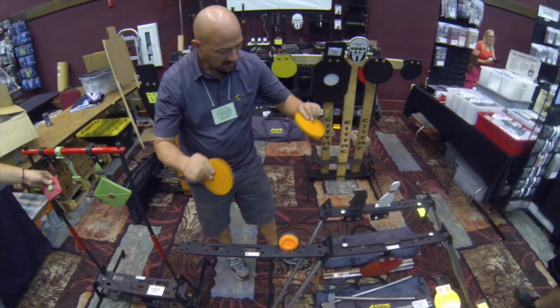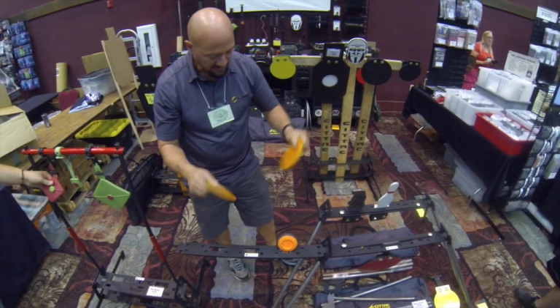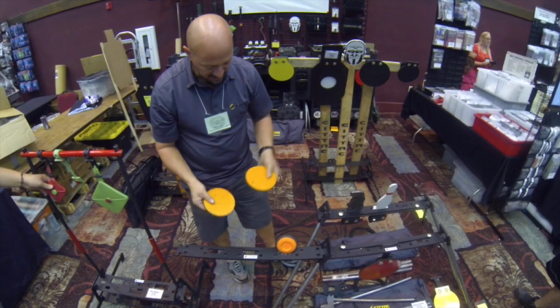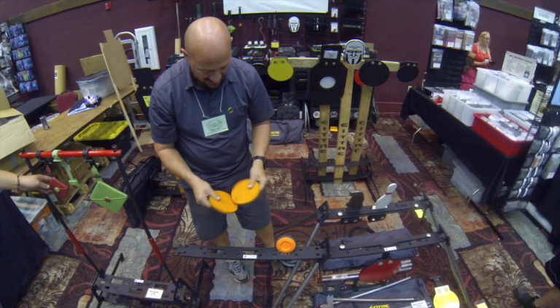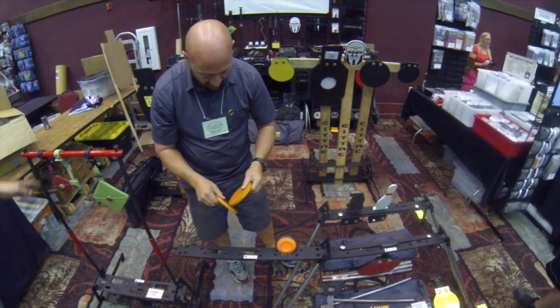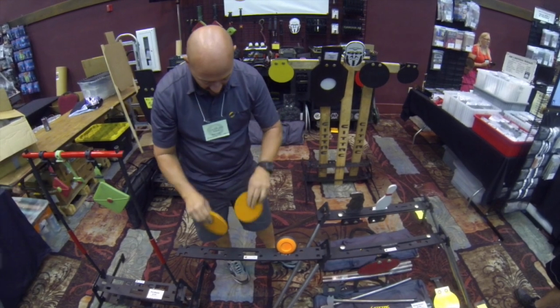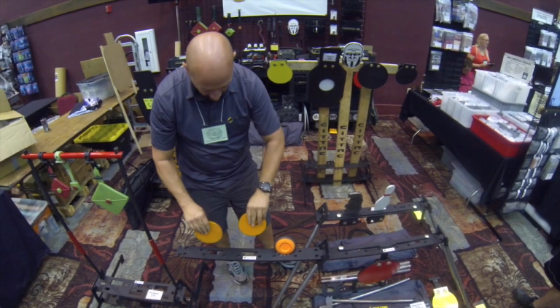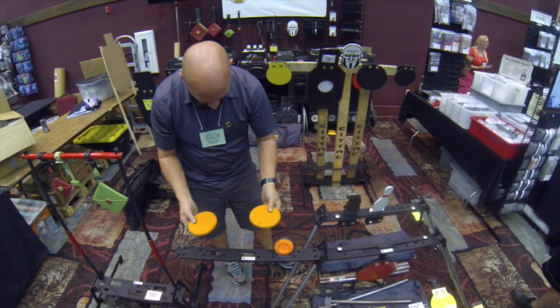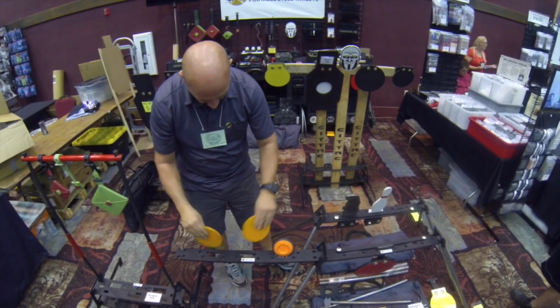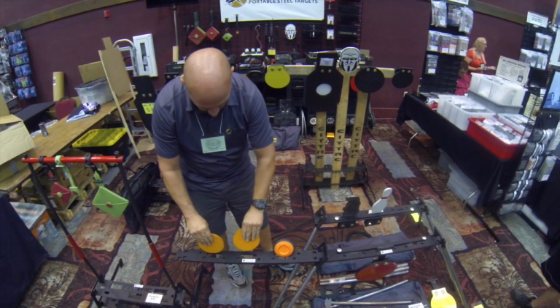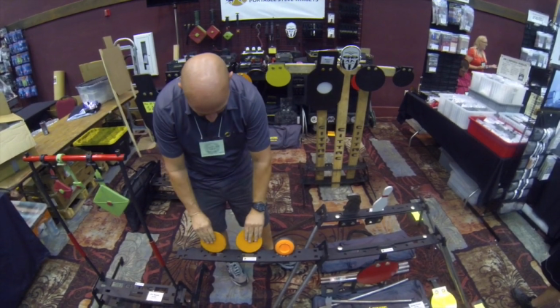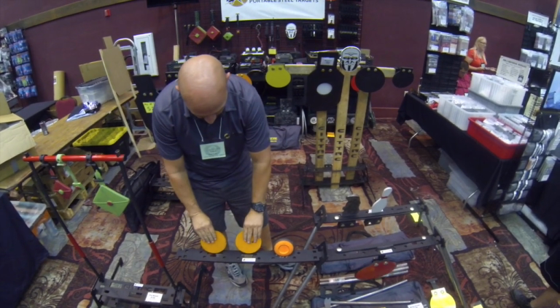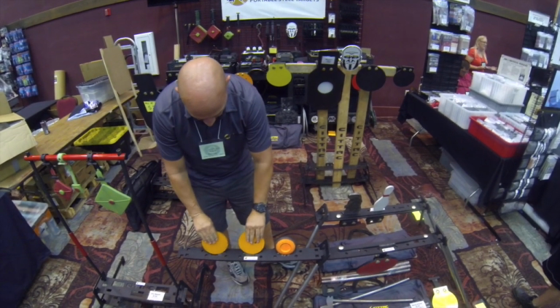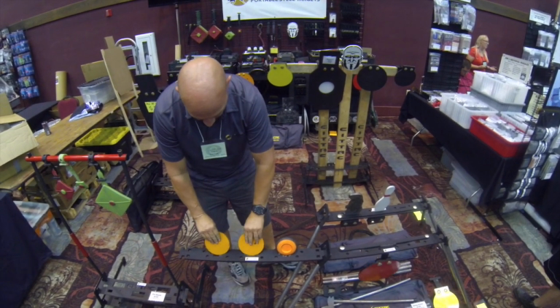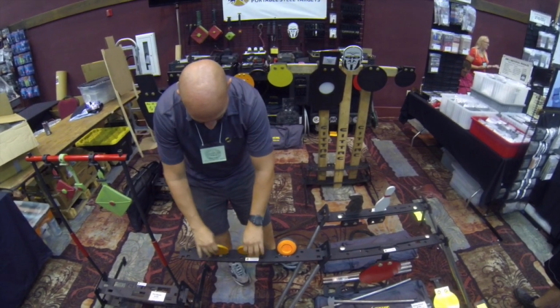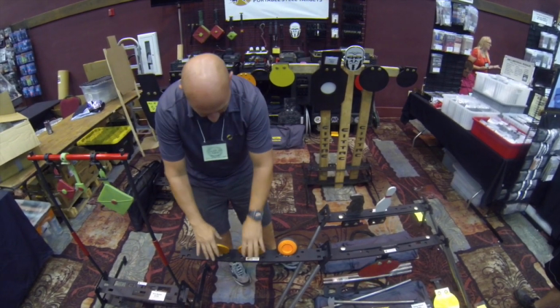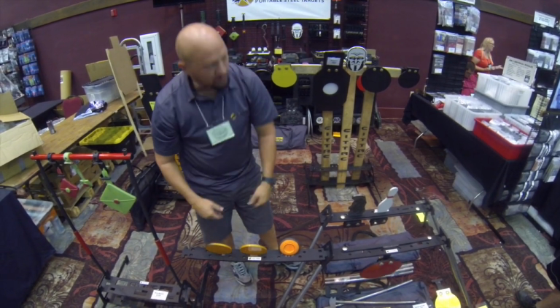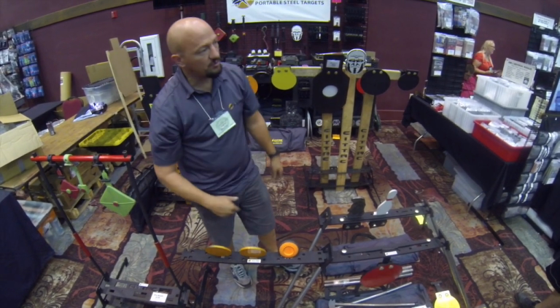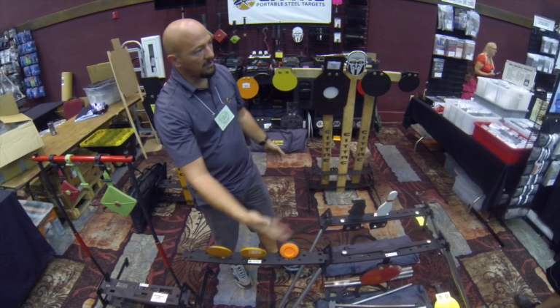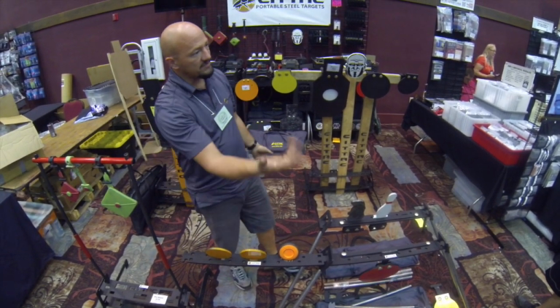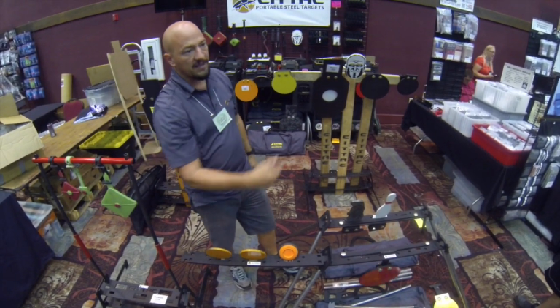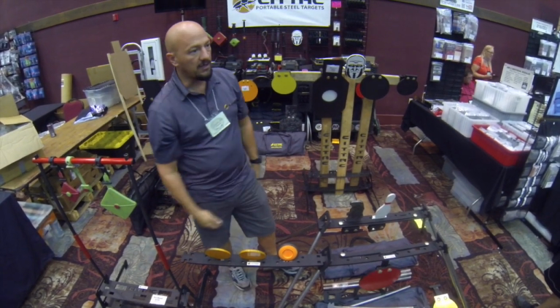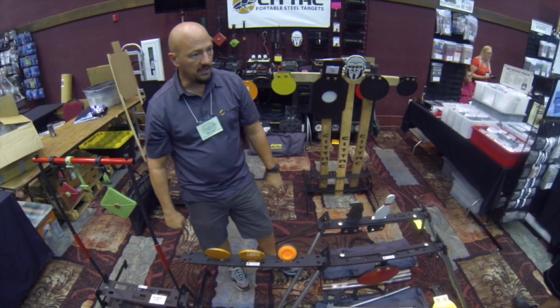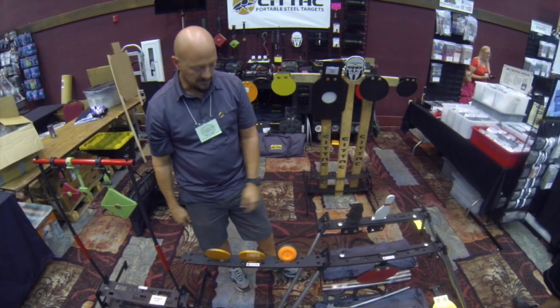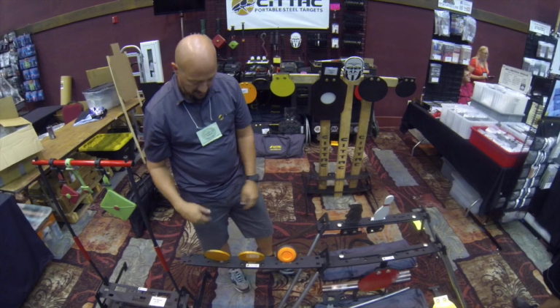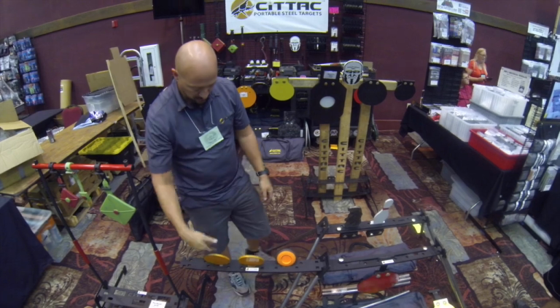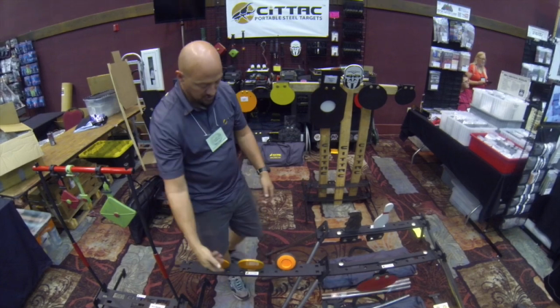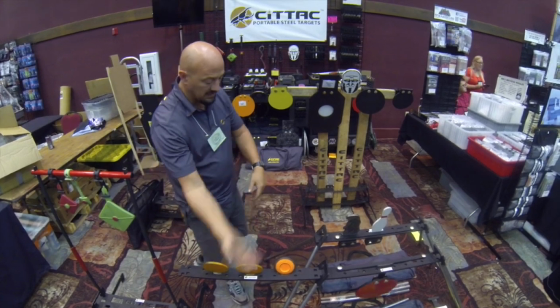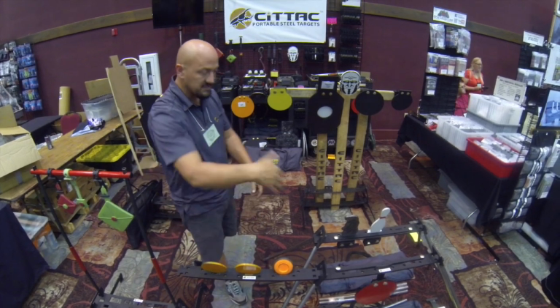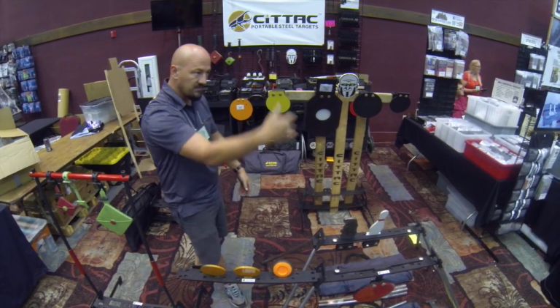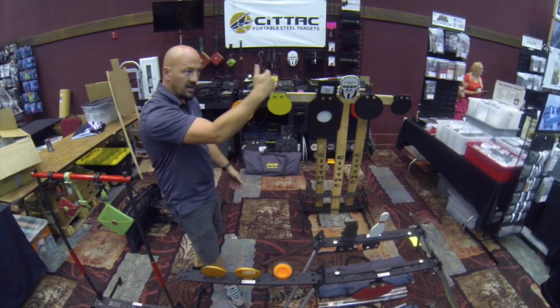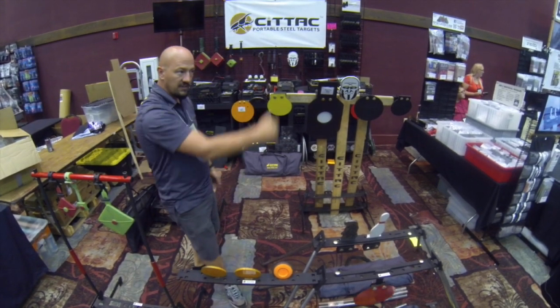These are just AR500 — they're like a clay pigeon, but they don't shoot apart like a clay pigeon. When you shoot them, they just fling off.